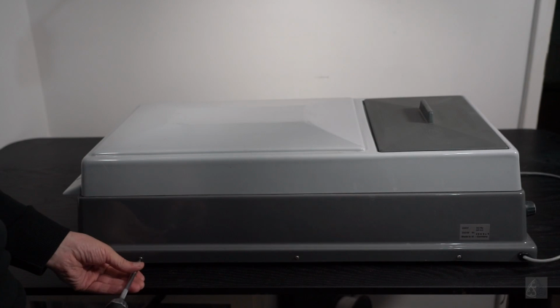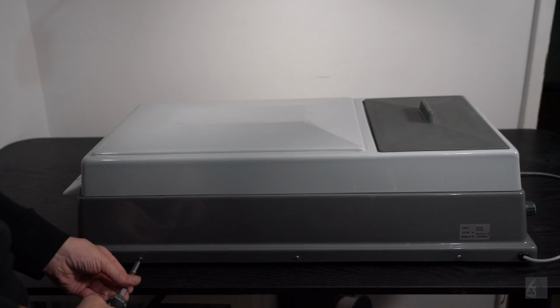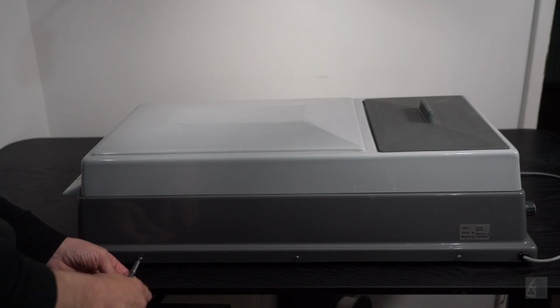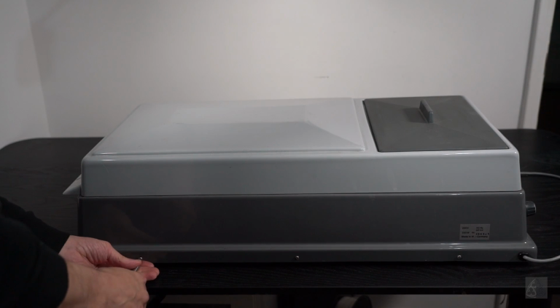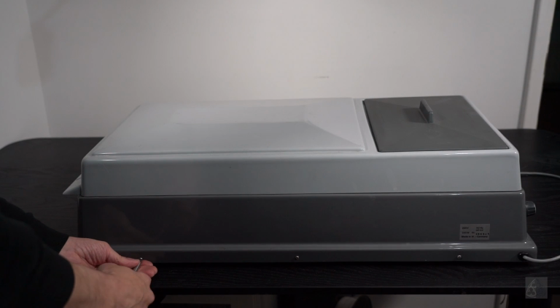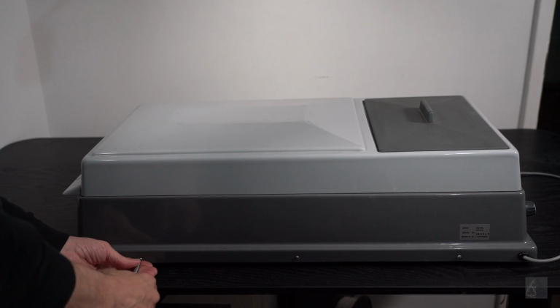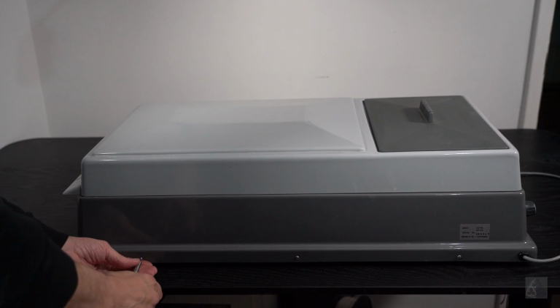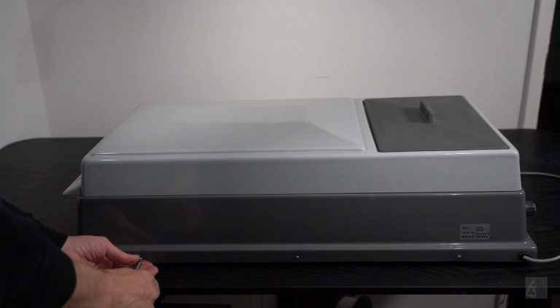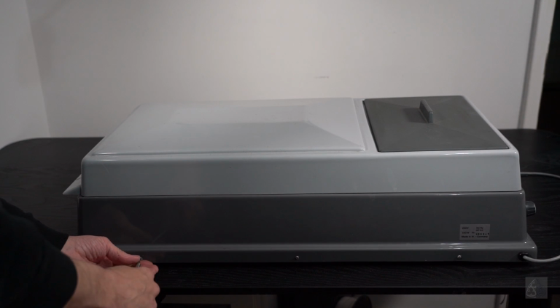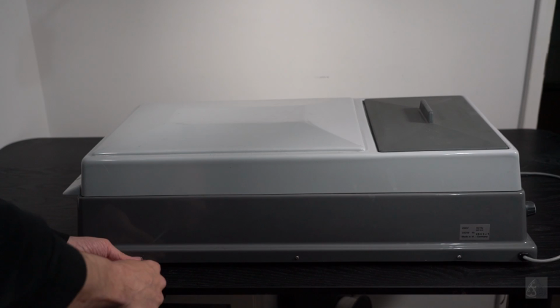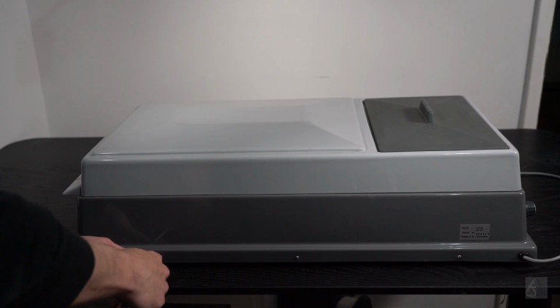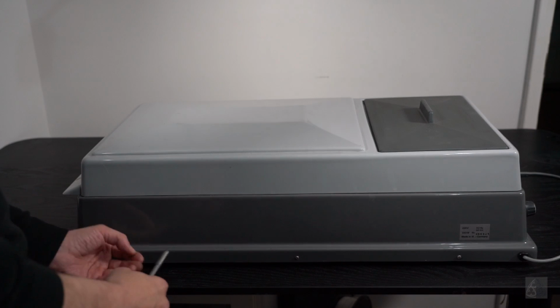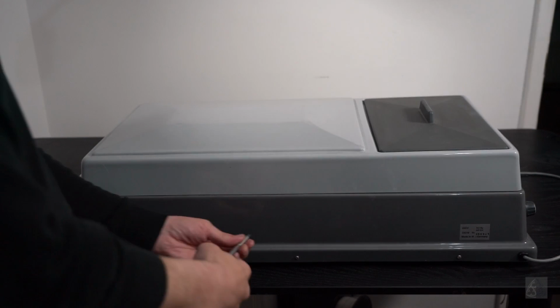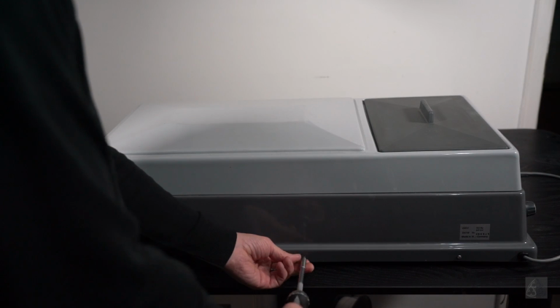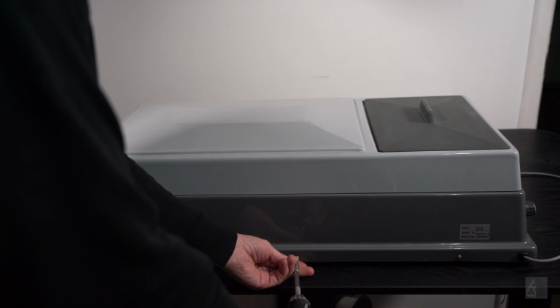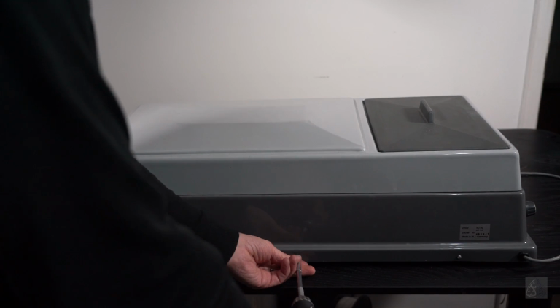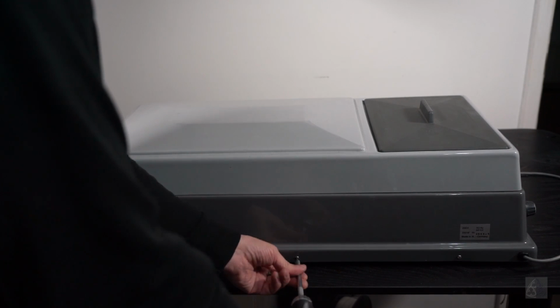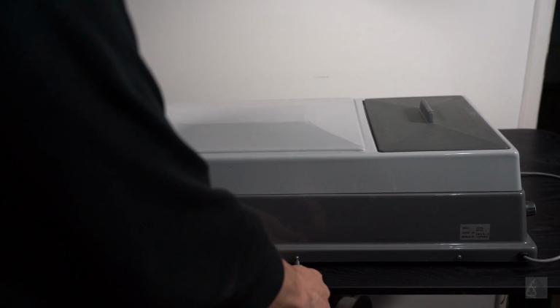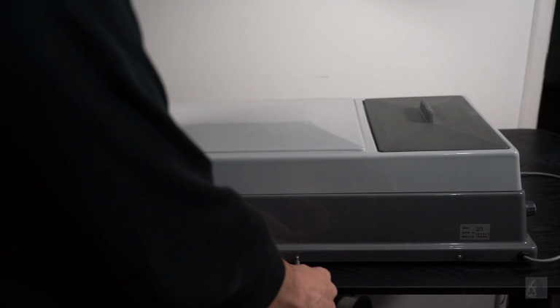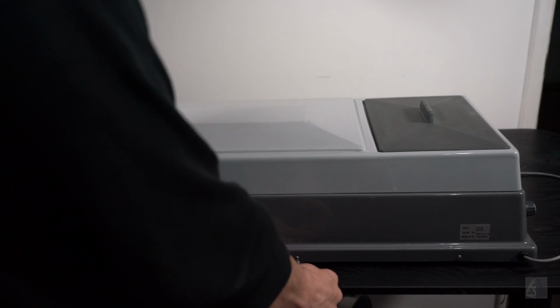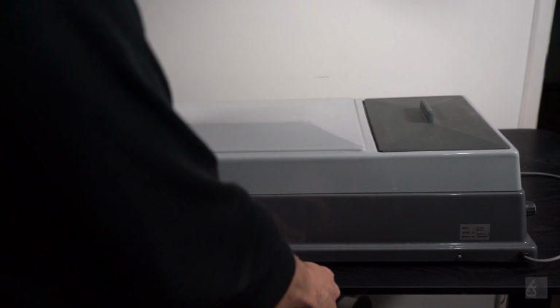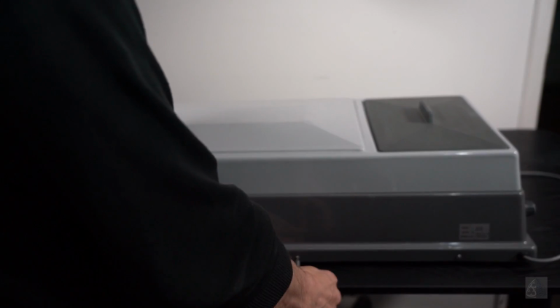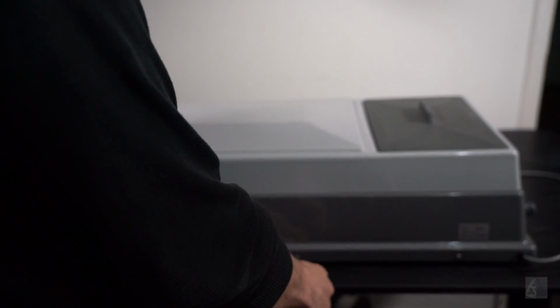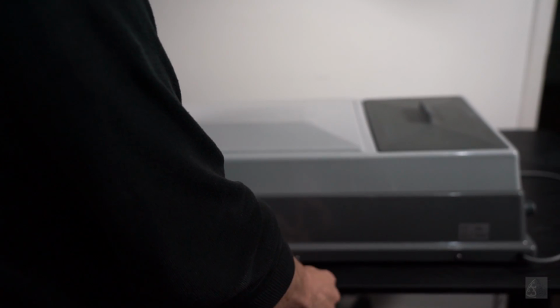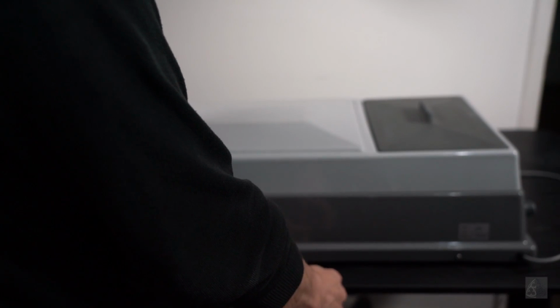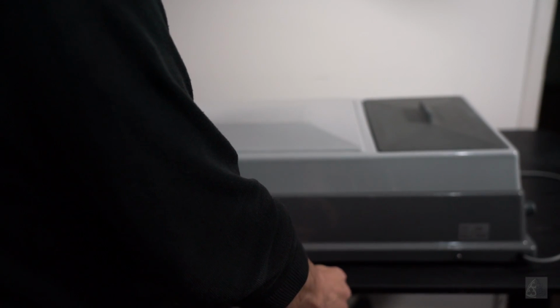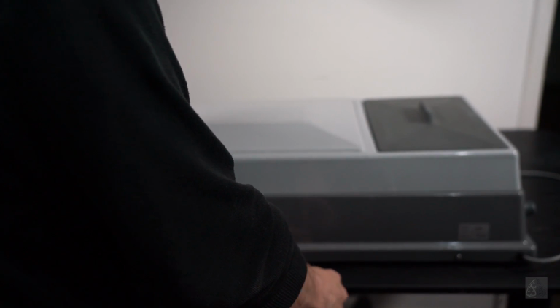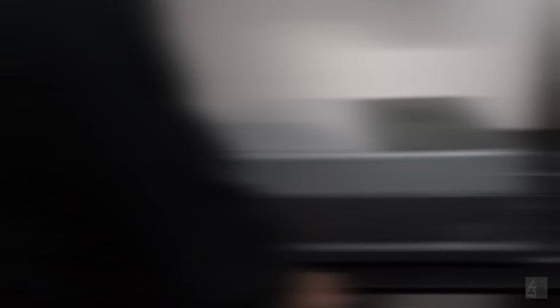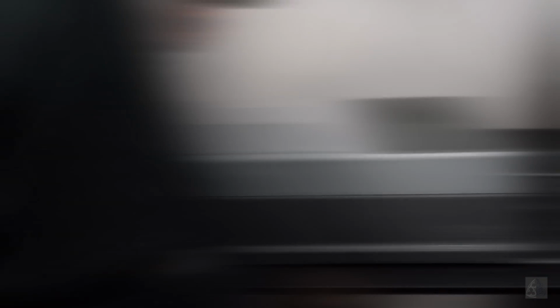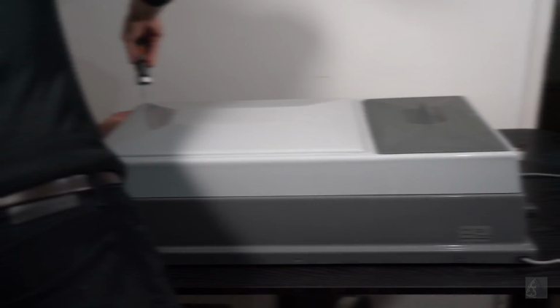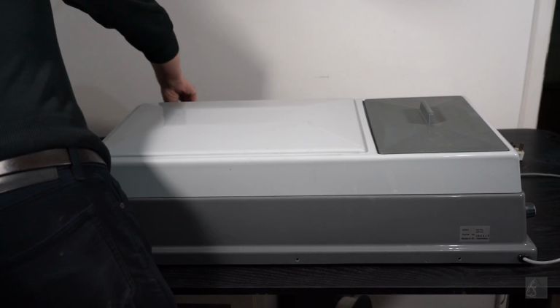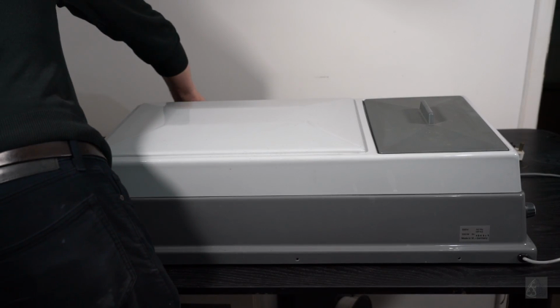Today I'm going to install a variable motor on my RCP20 print processor.